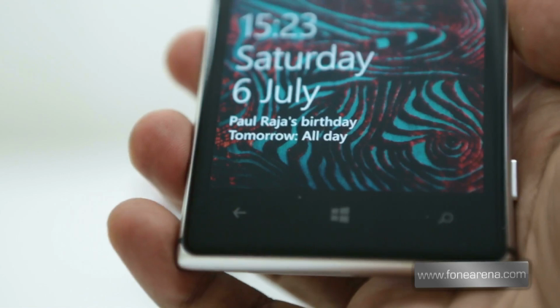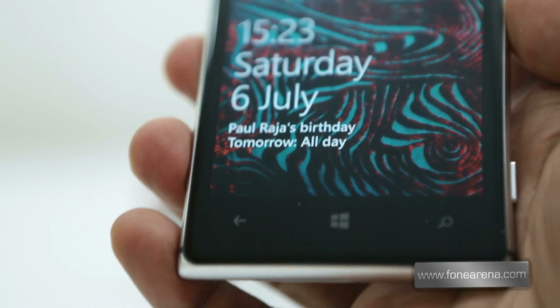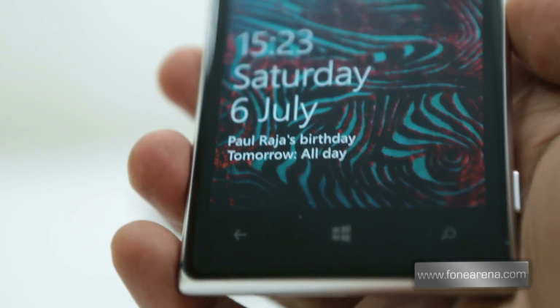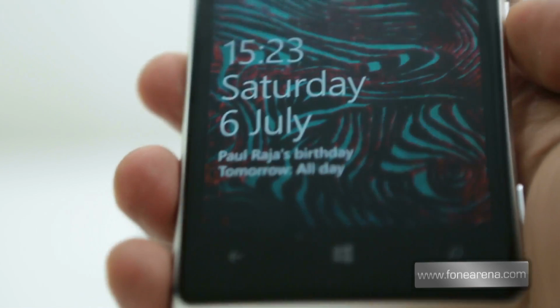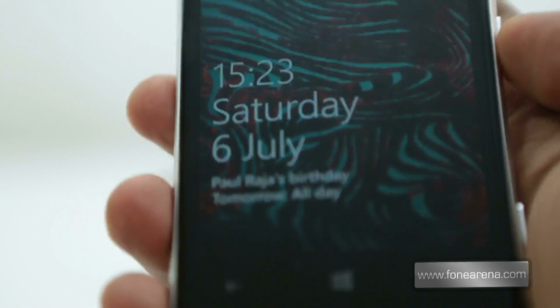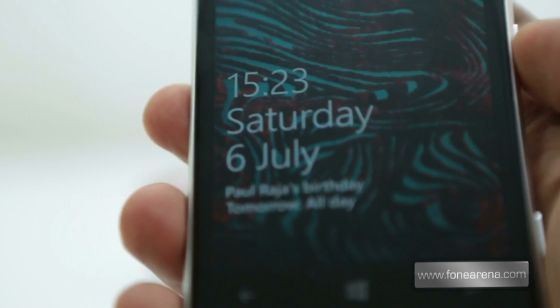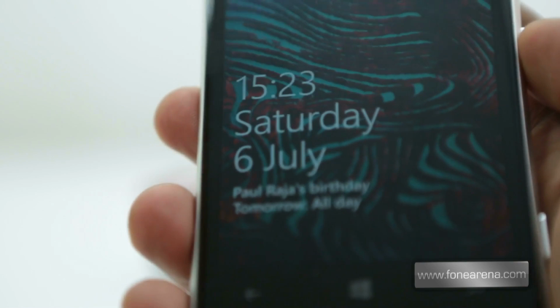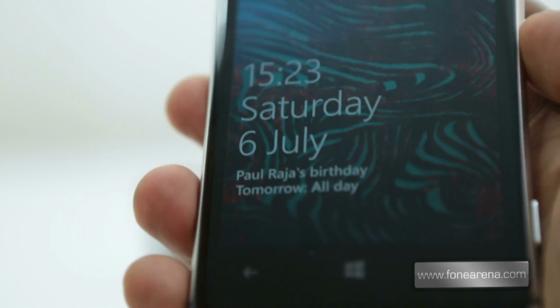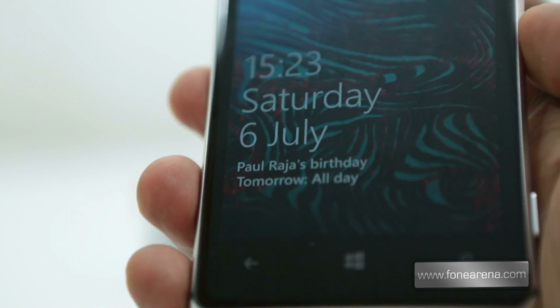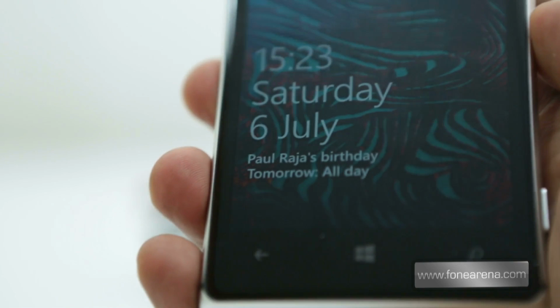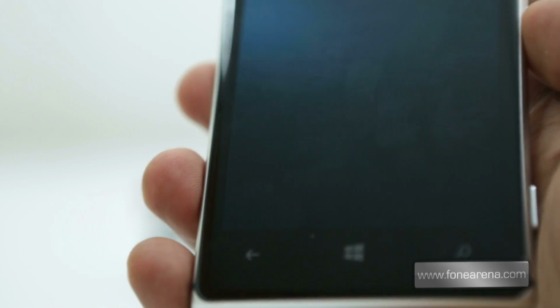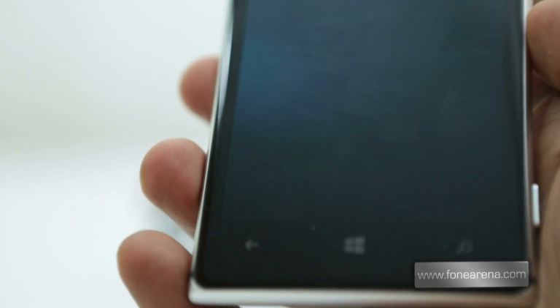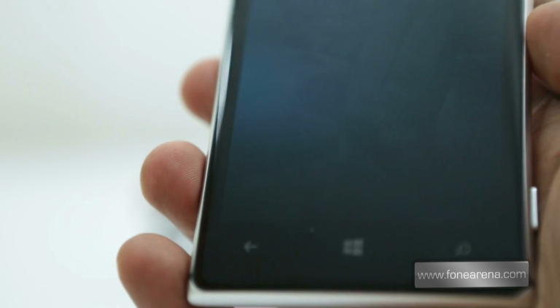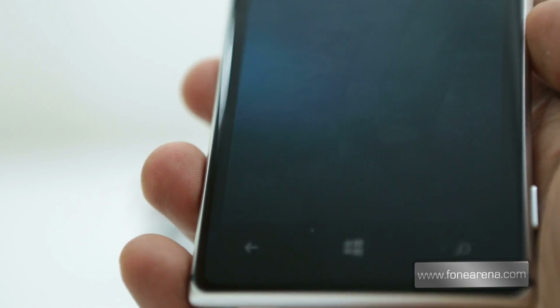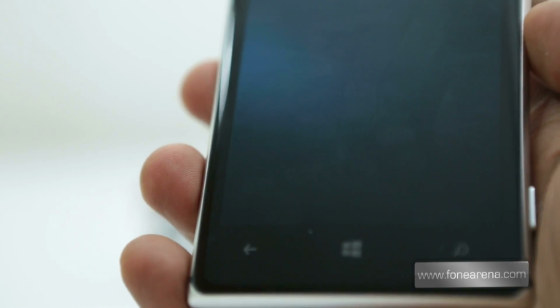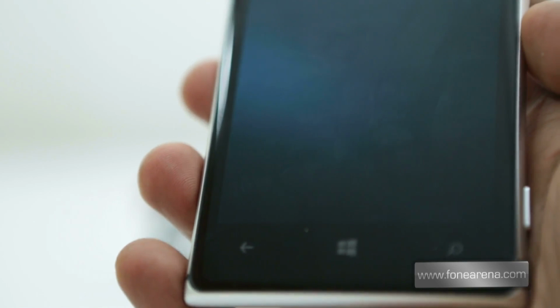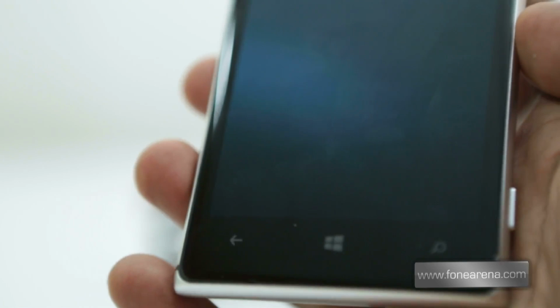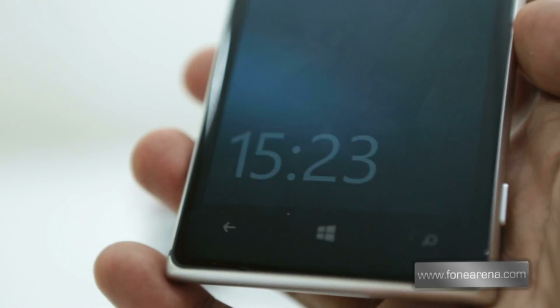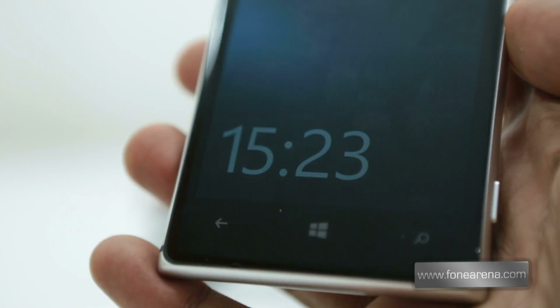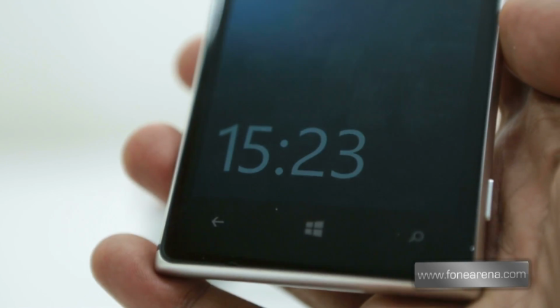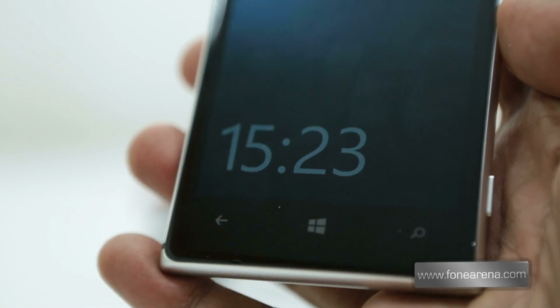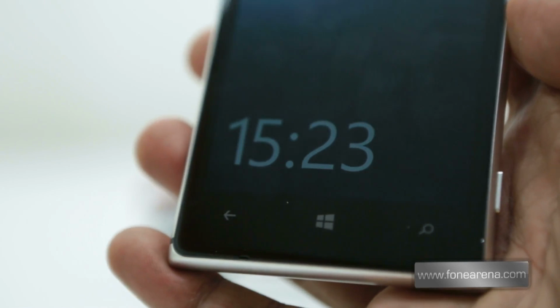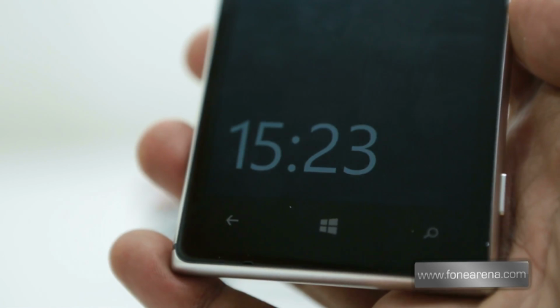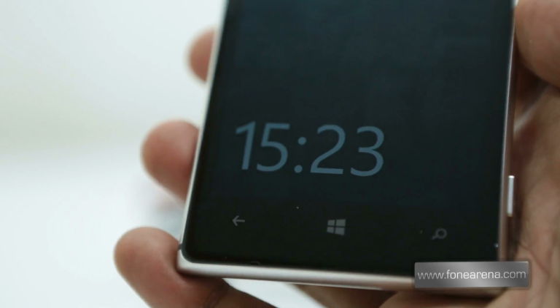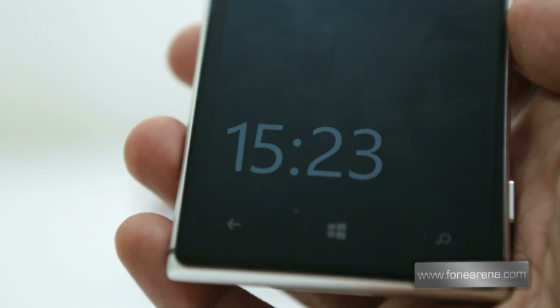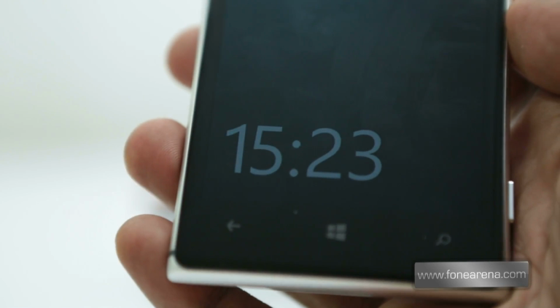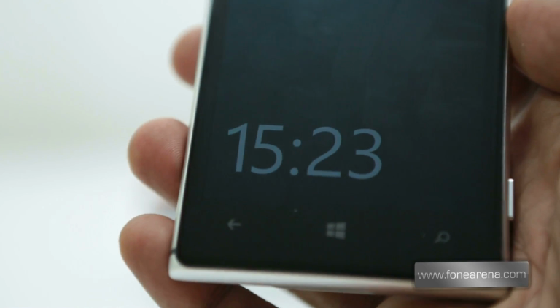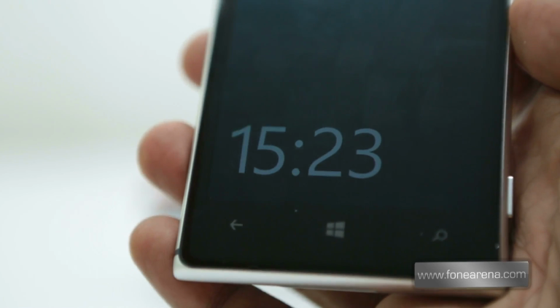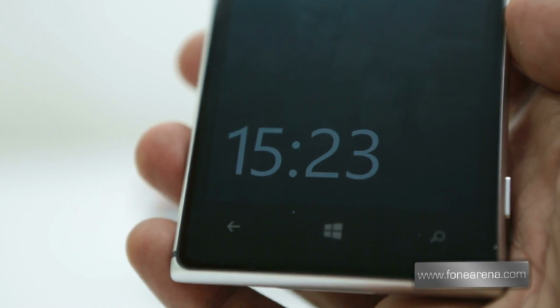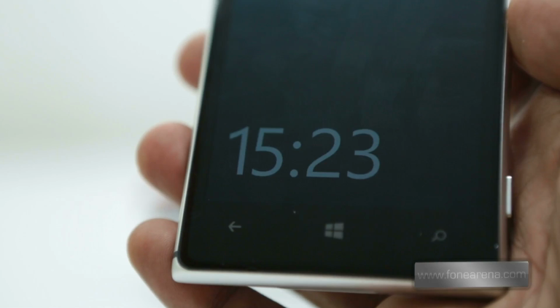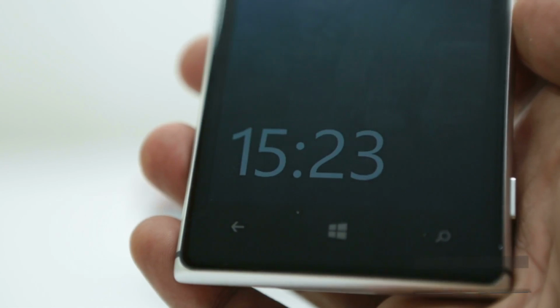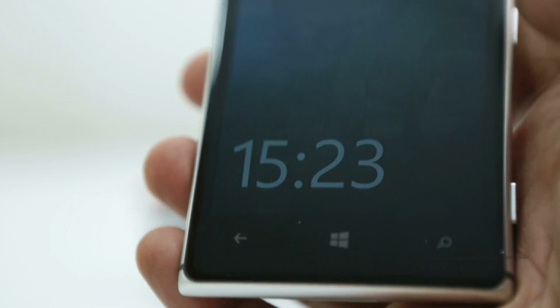These minor additions do make the Lumia 925 a bit special, especially with the new glance screen and the double tap to wake options.